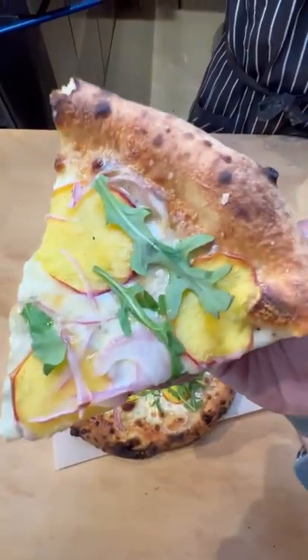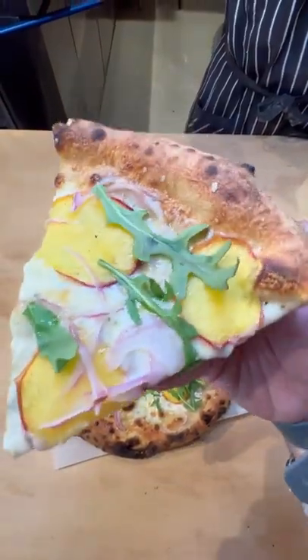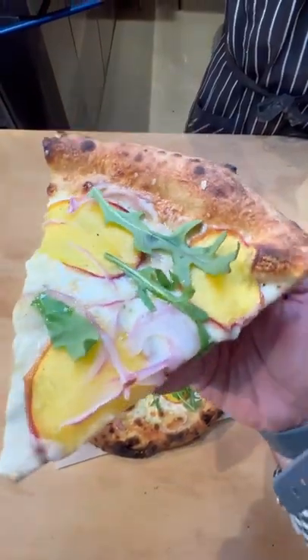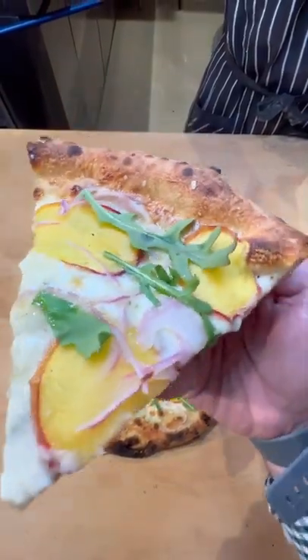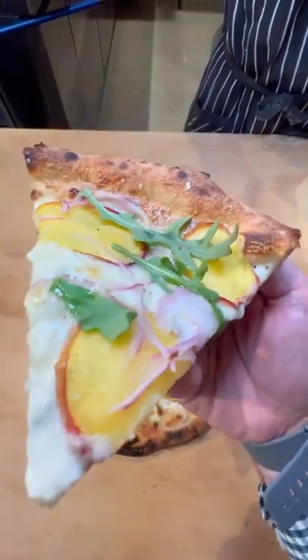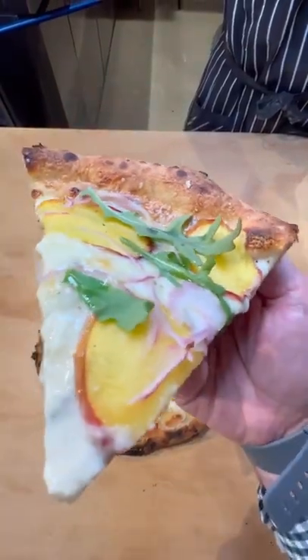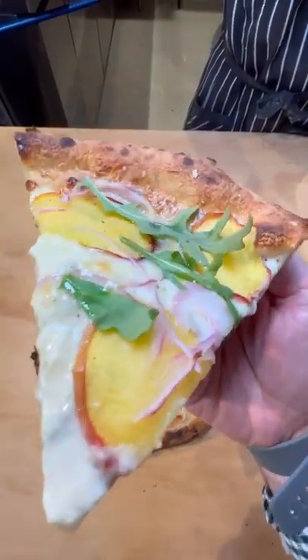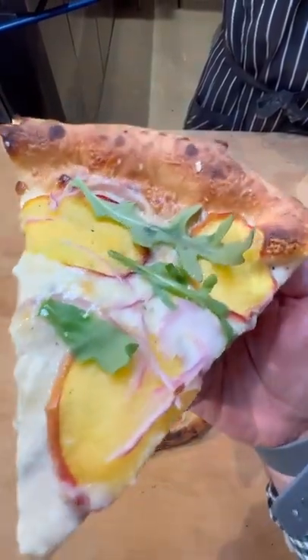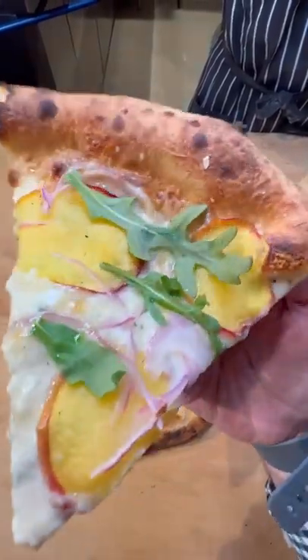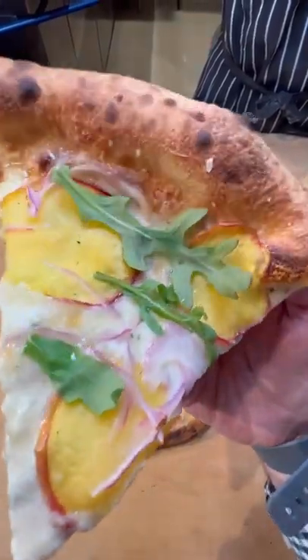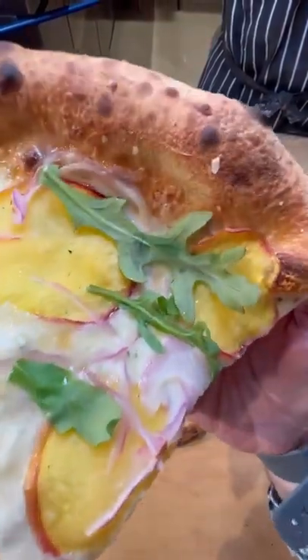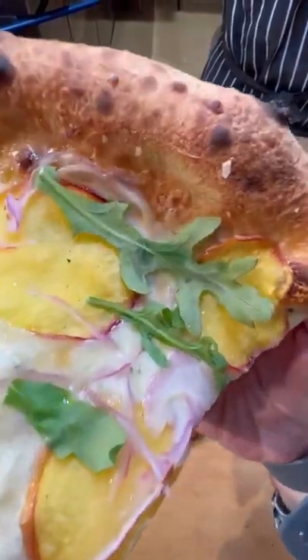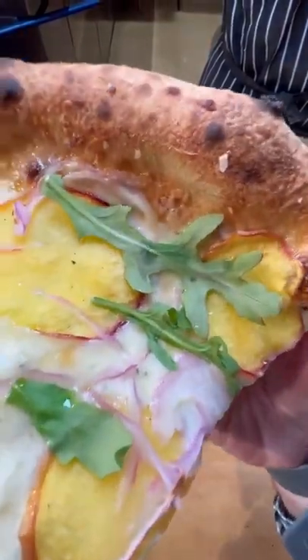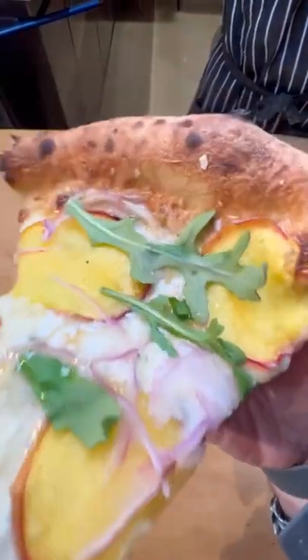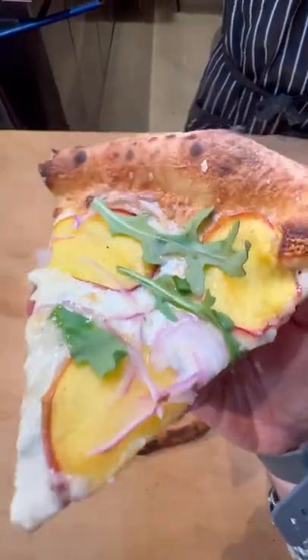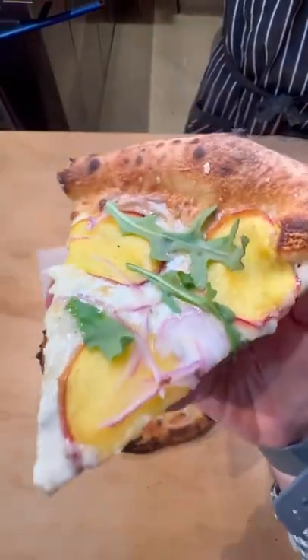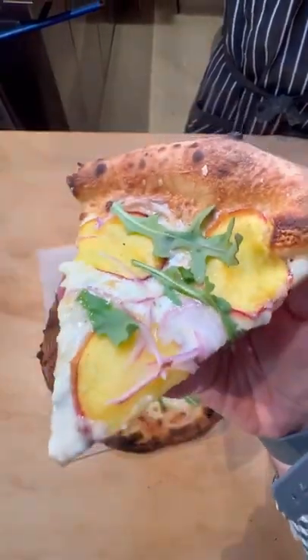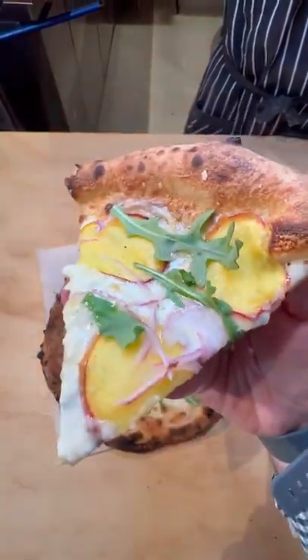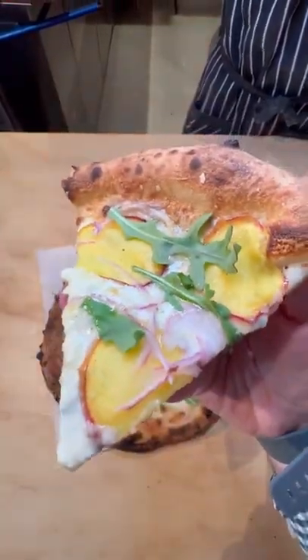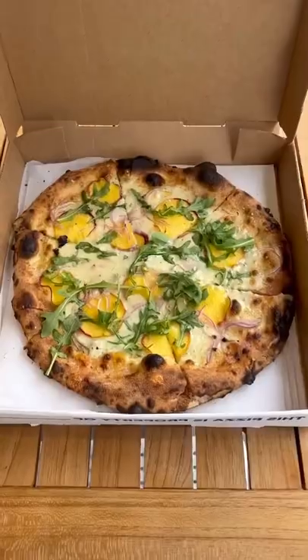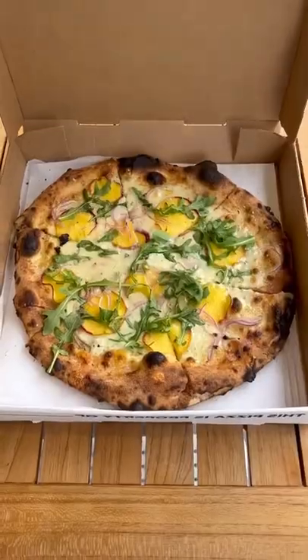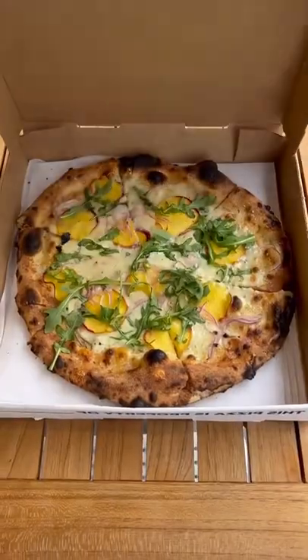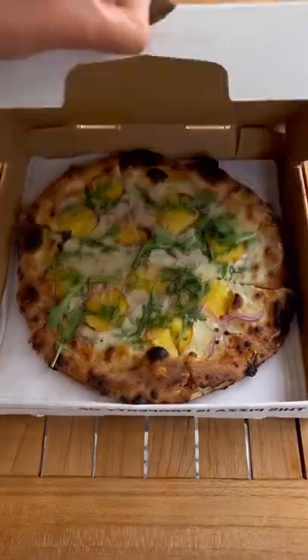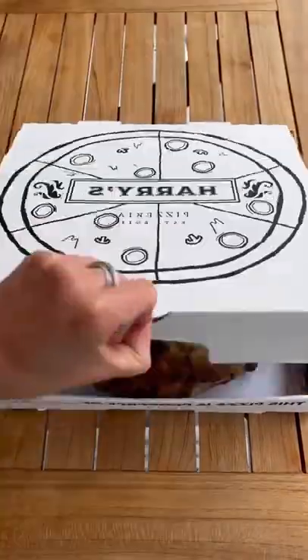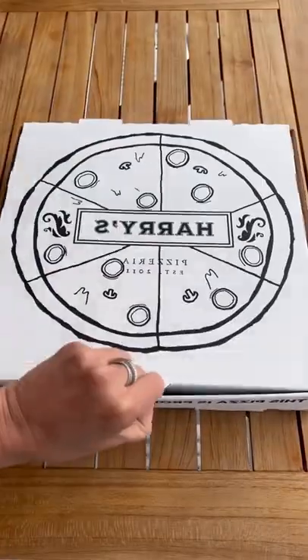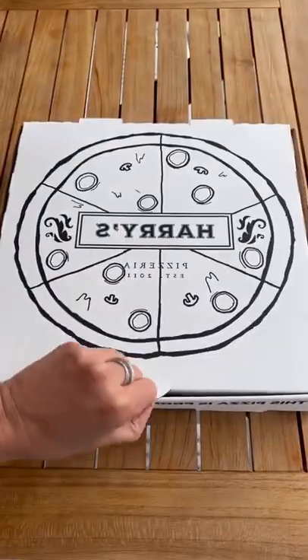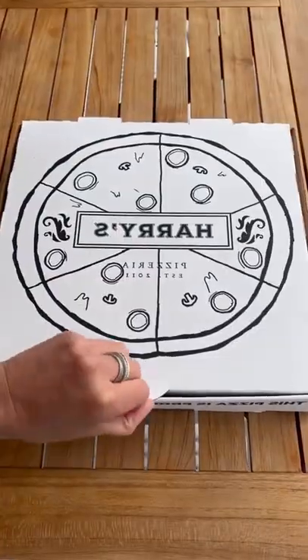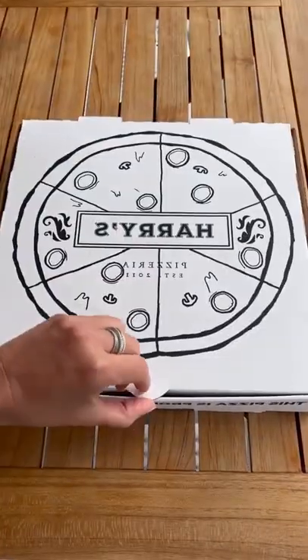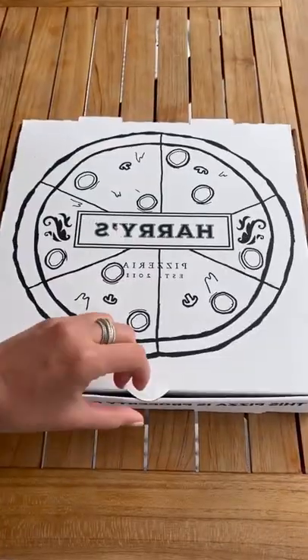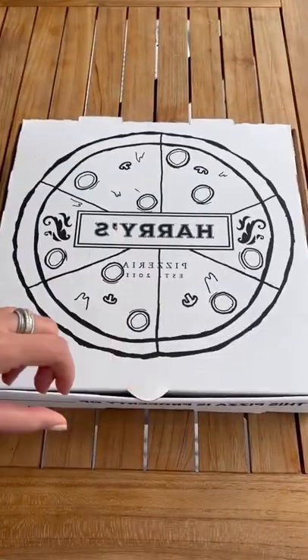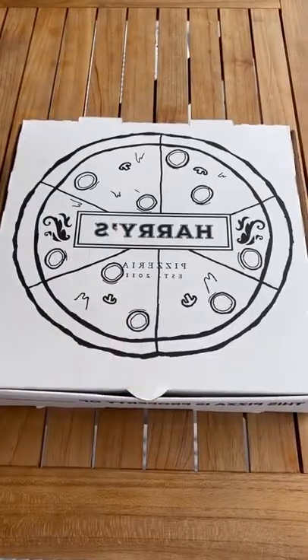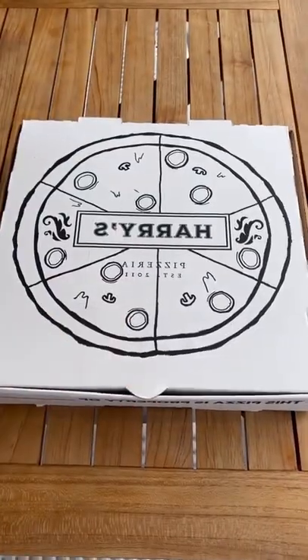You guys gotta try it. They also have a lot of other pizzas, which are unbelievable. Come to Harry's and check it out.